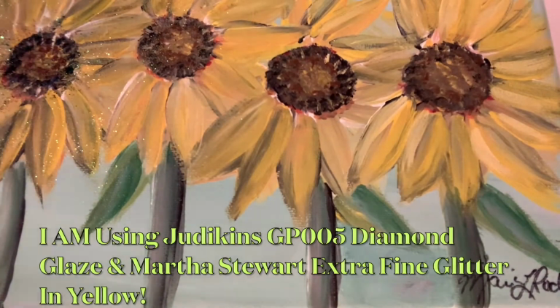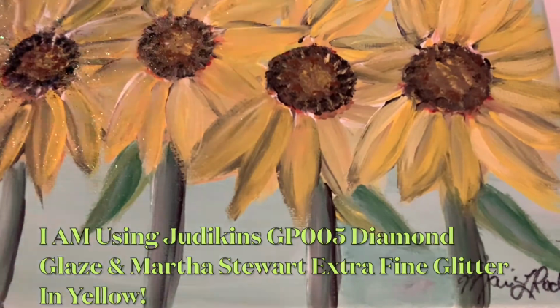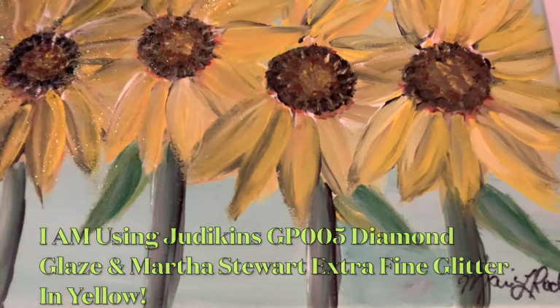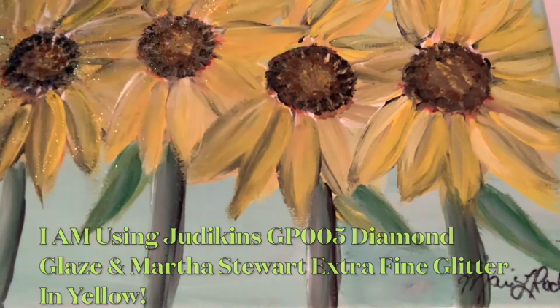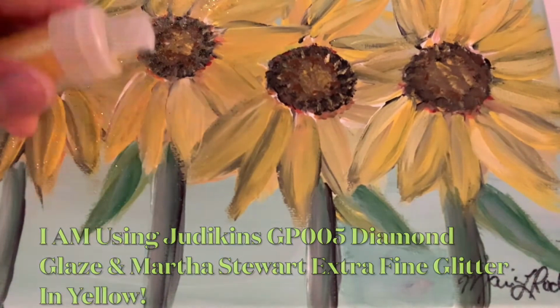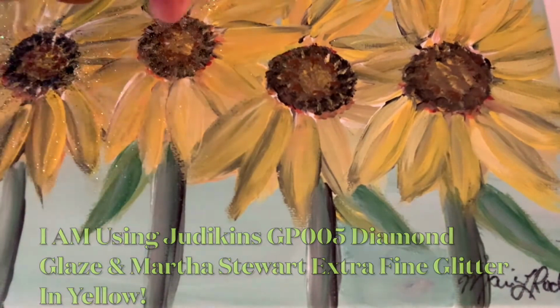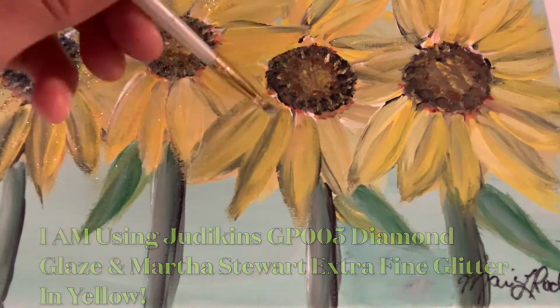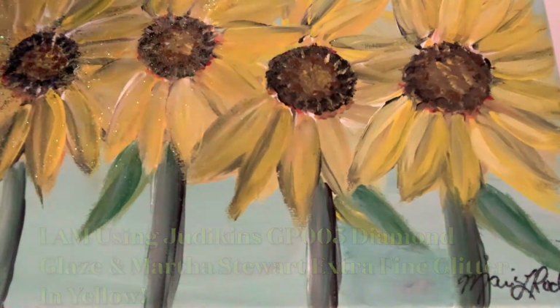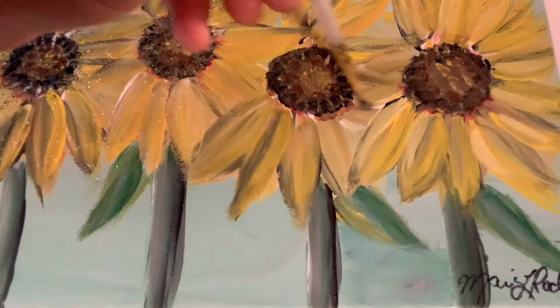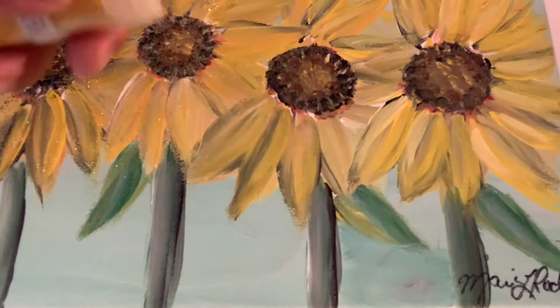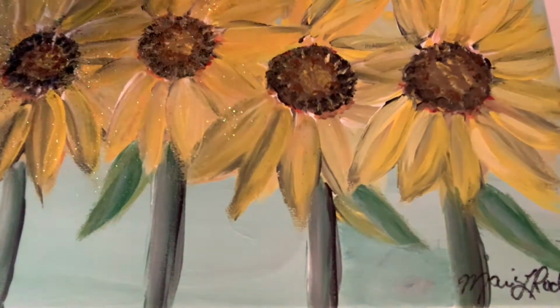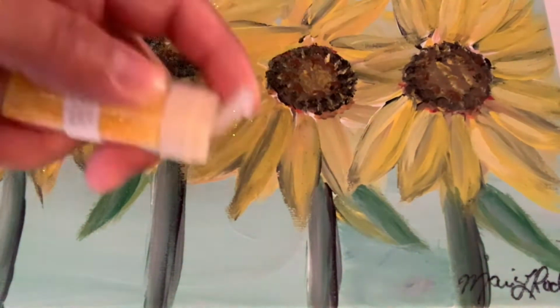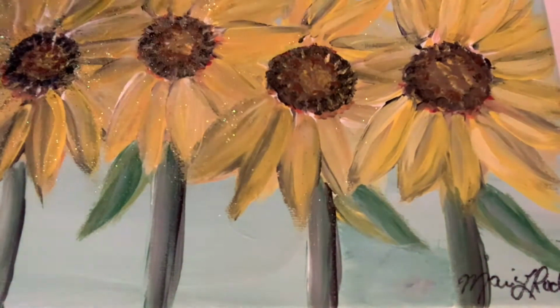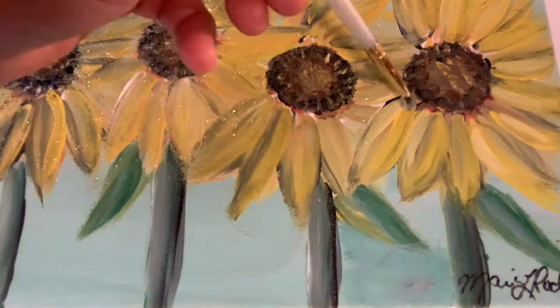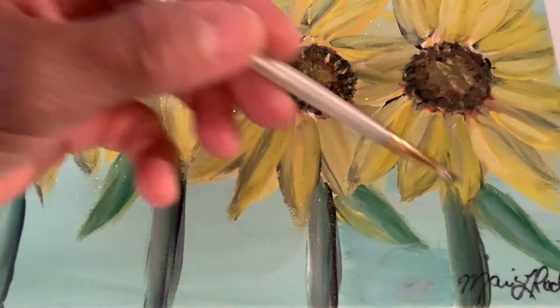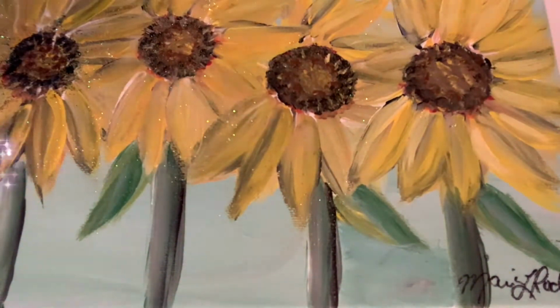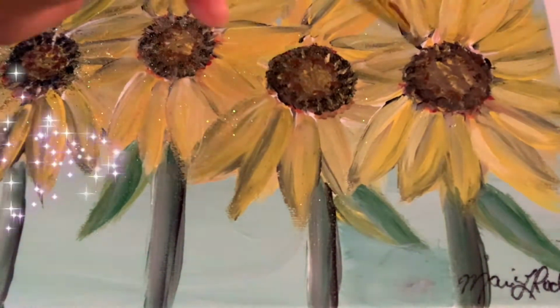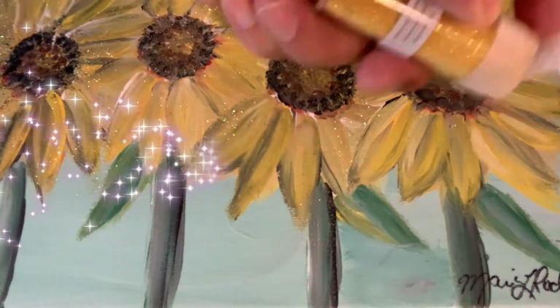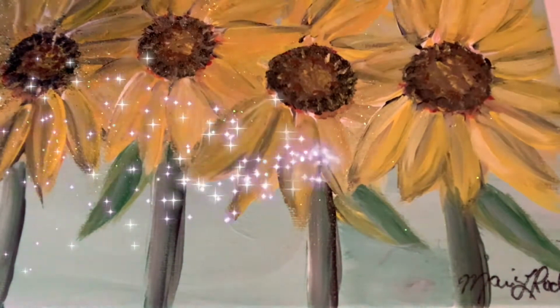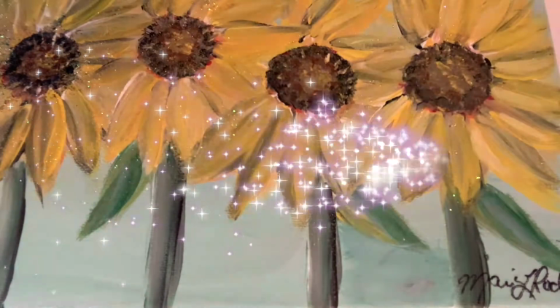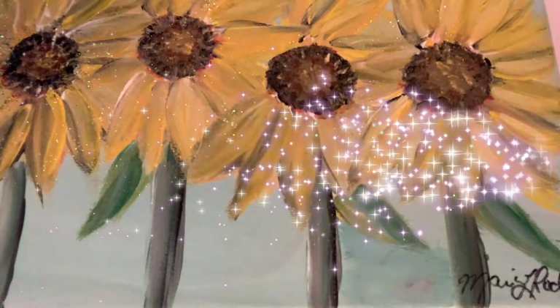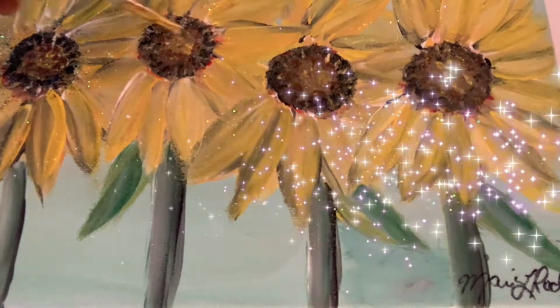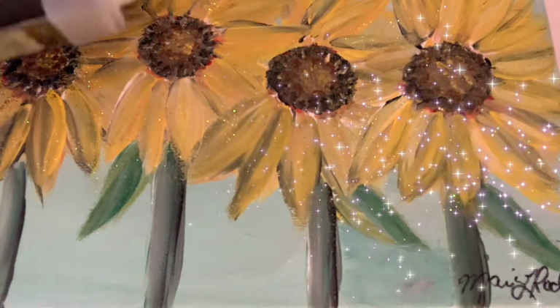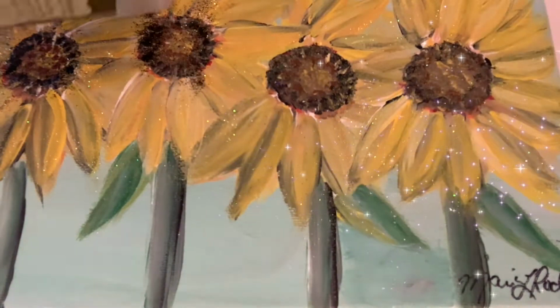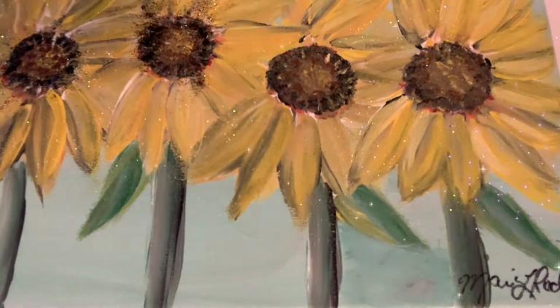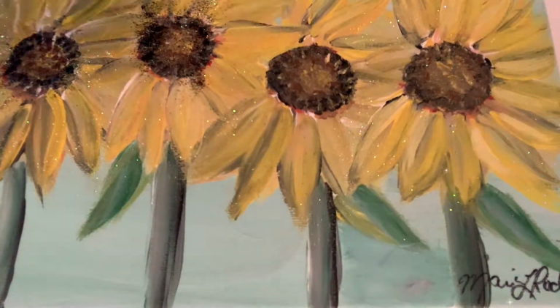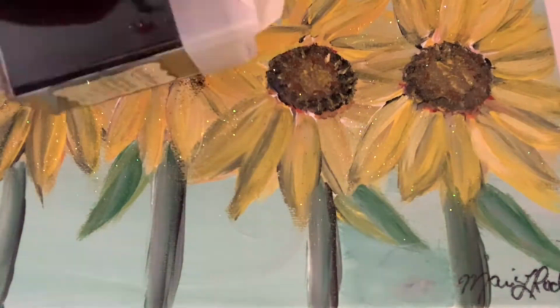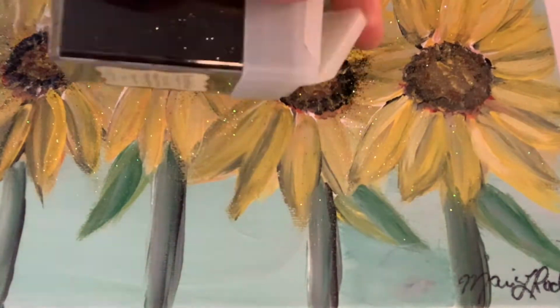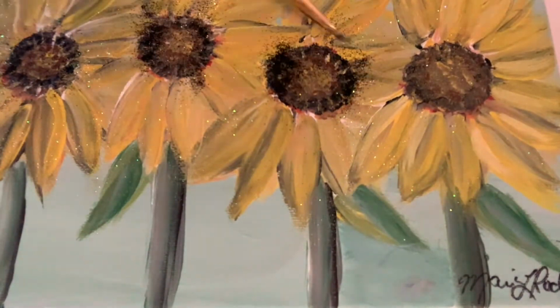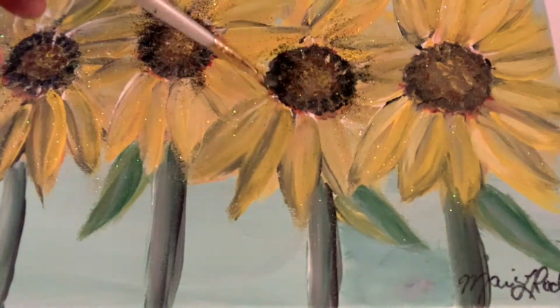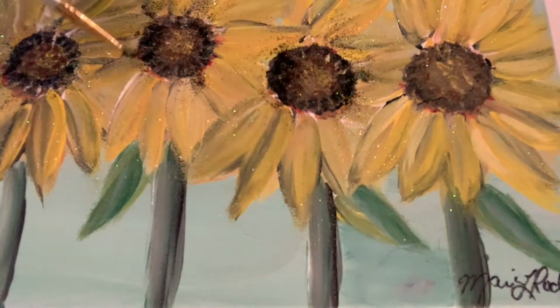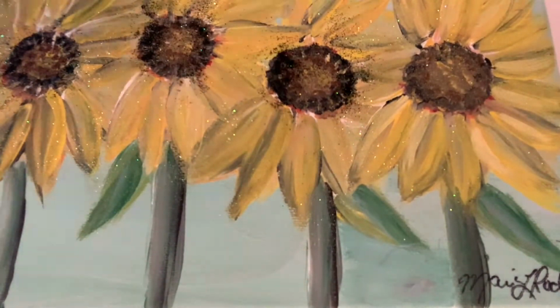I'm adding the yellow glitter to the petals, then I'm going to apply the diamond glaze and add the black extra fine glitter.